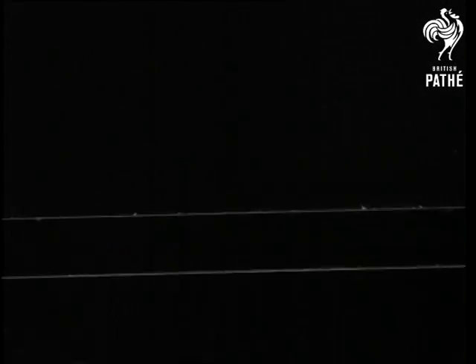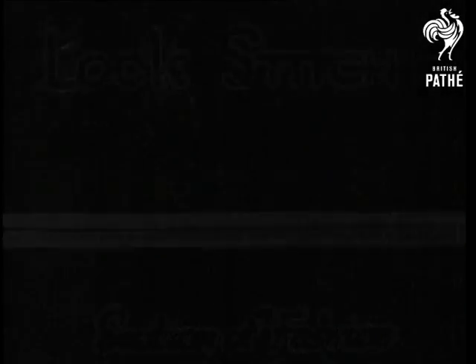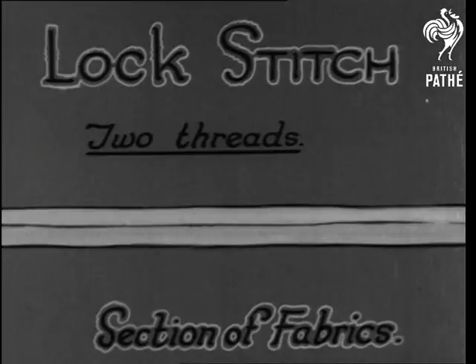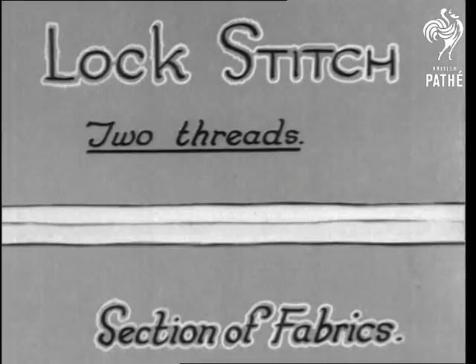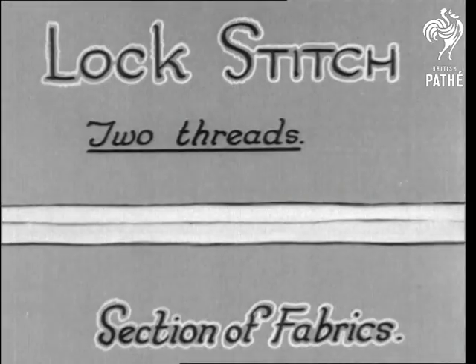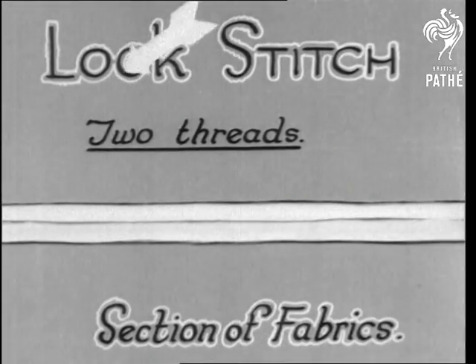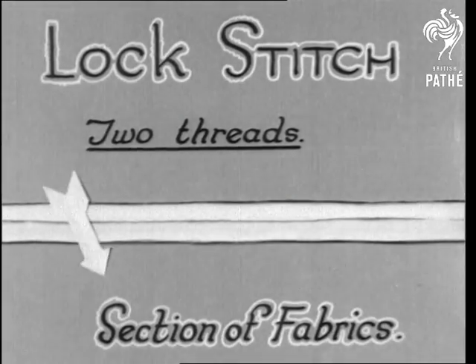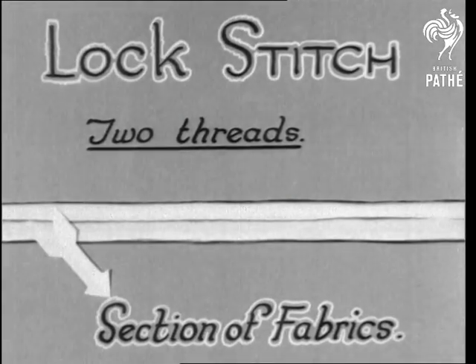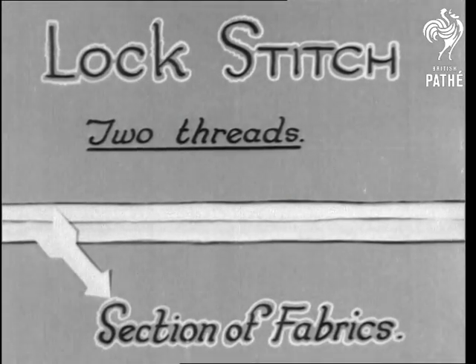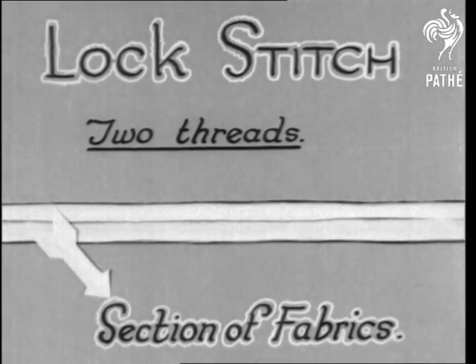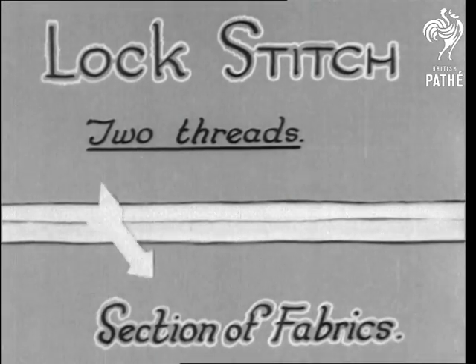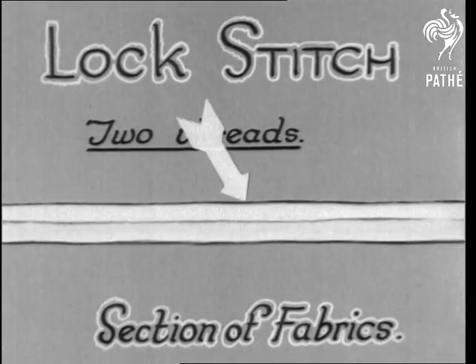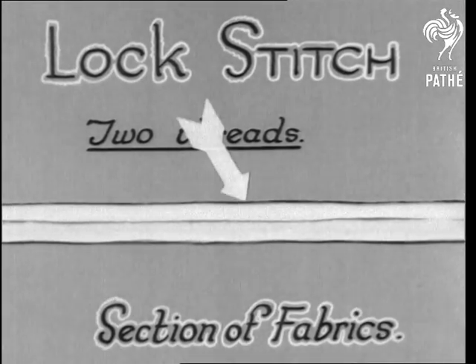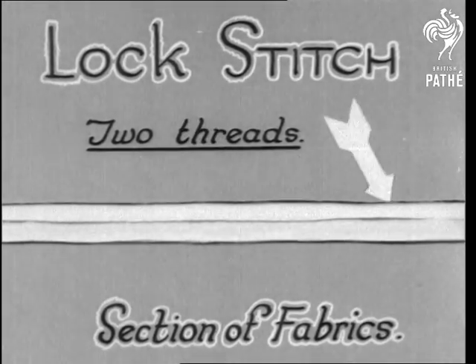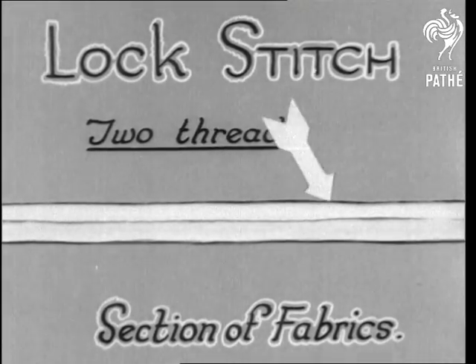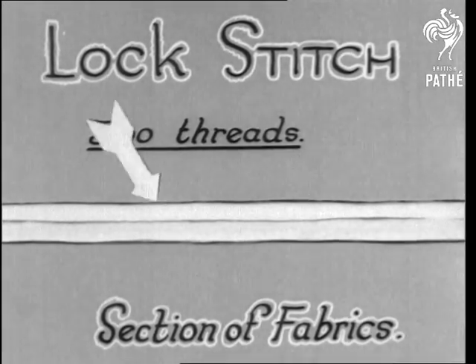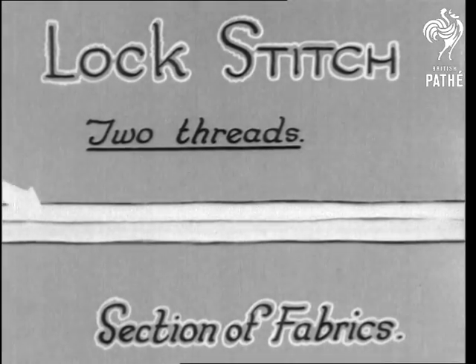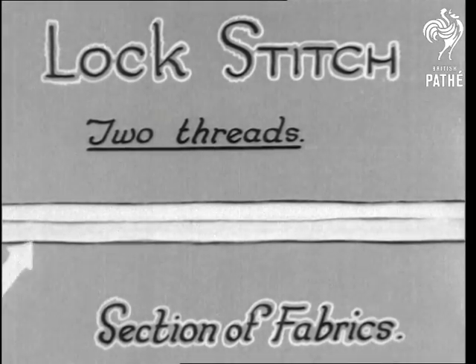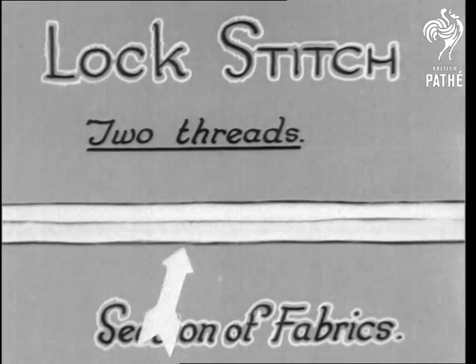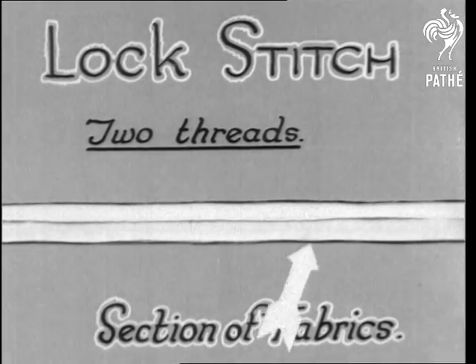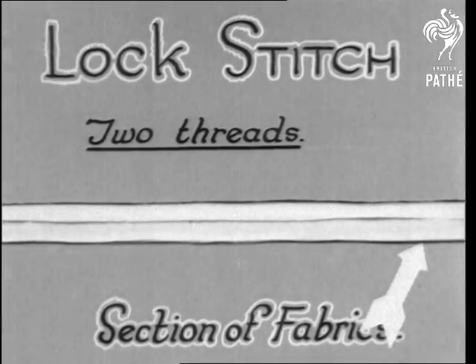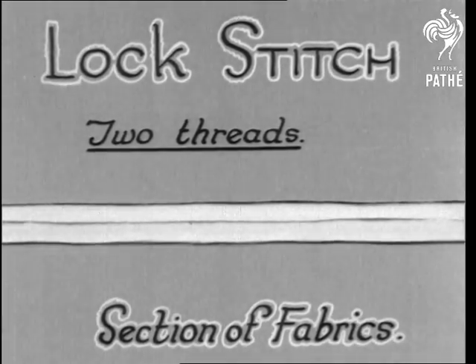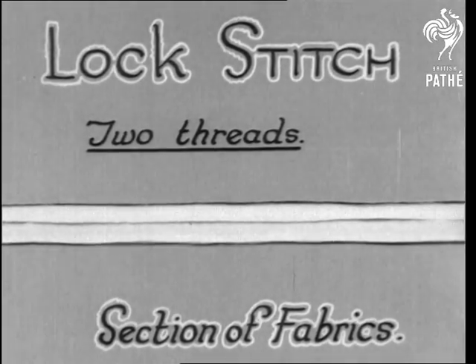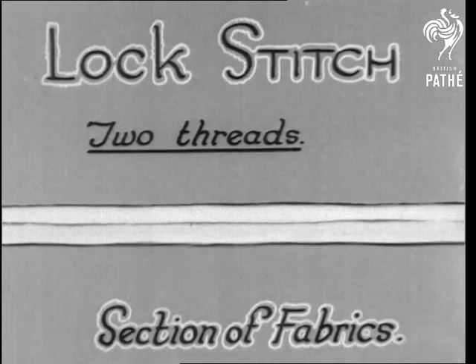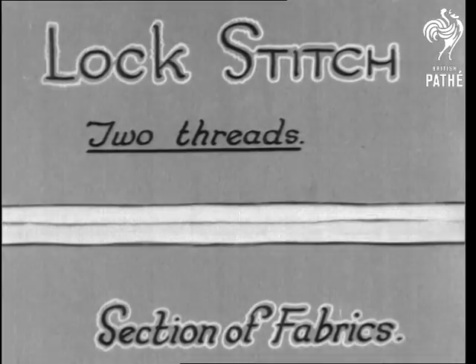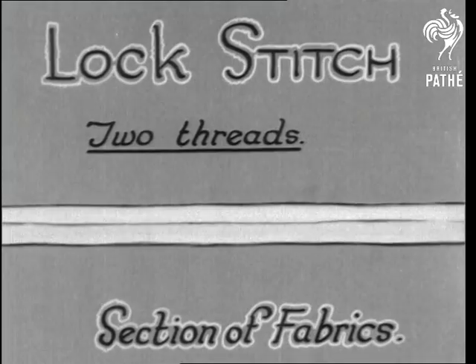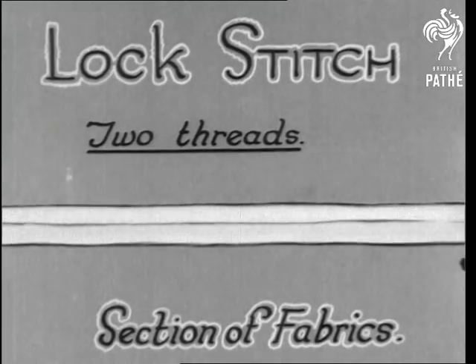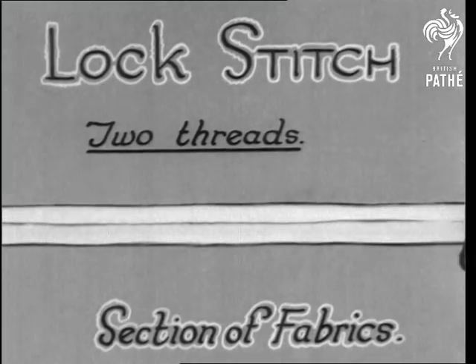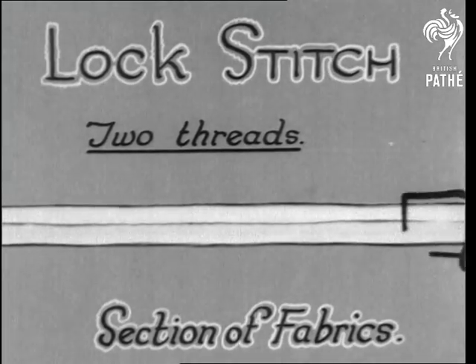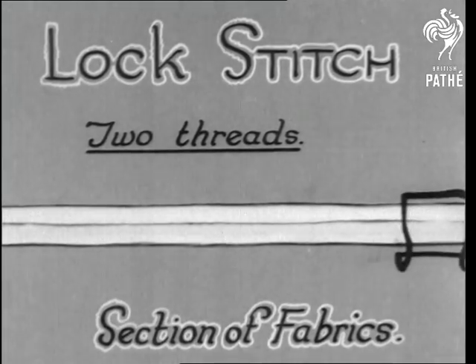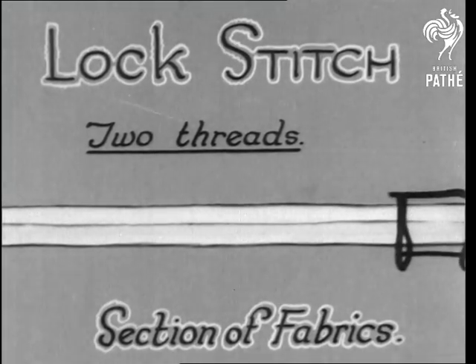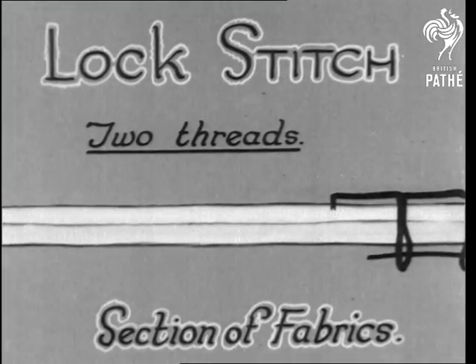With the lock stitch, the threads cross in the middle of the thickness of the material and are held firm.